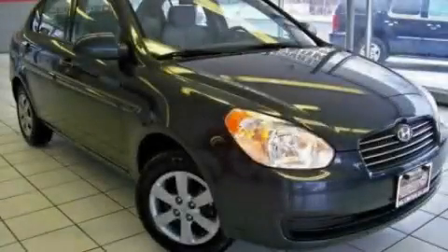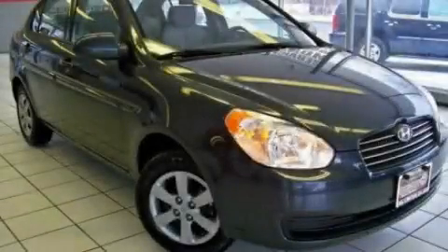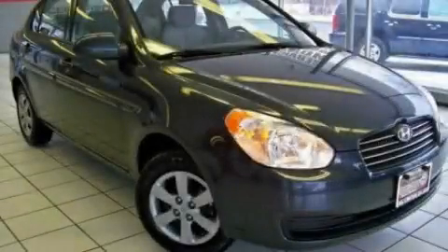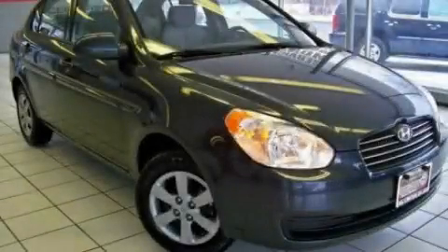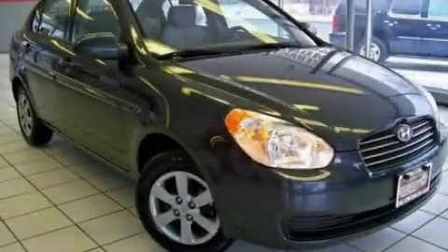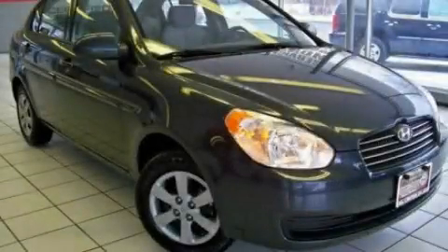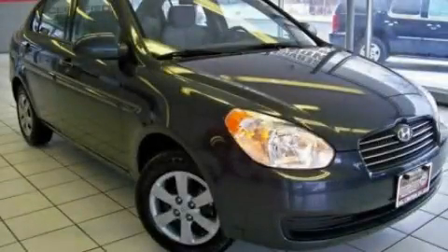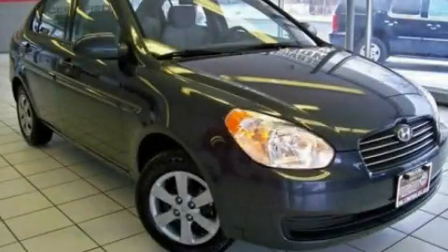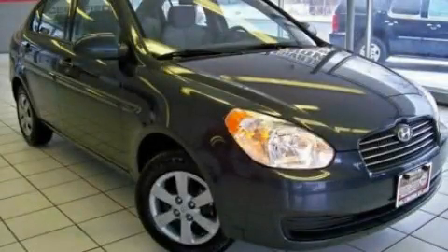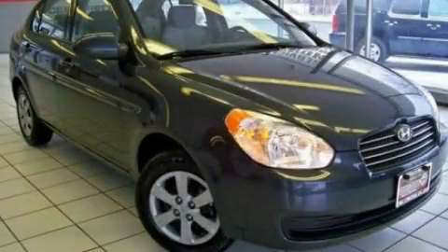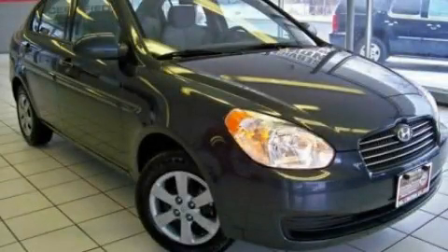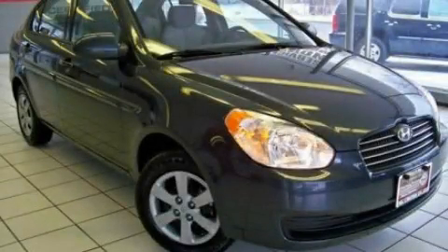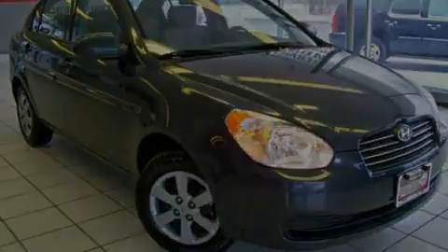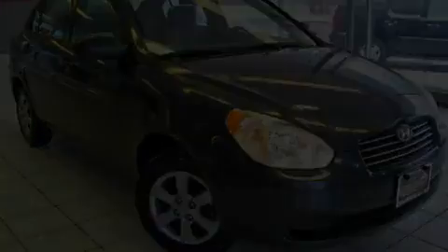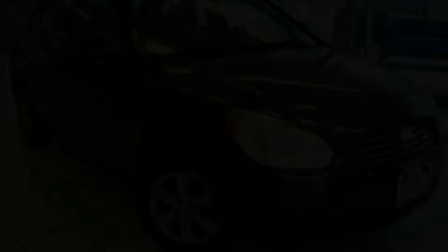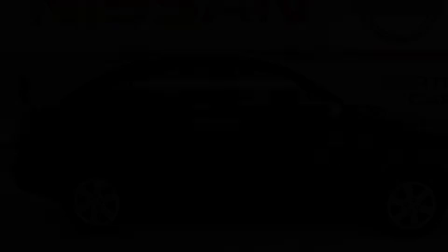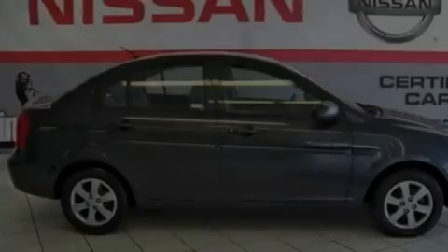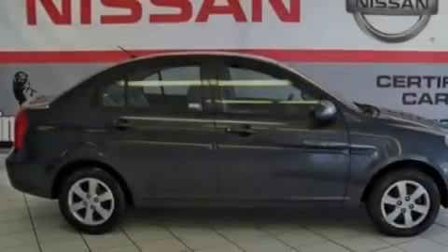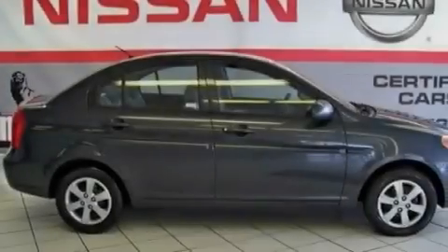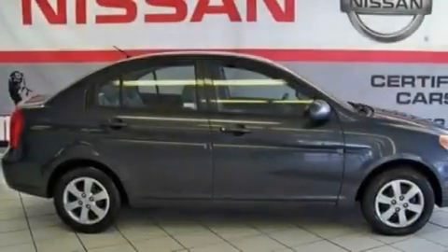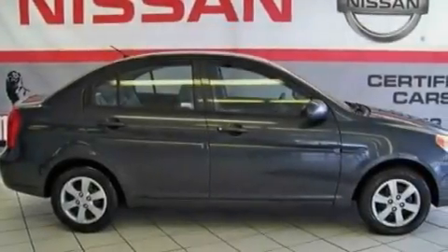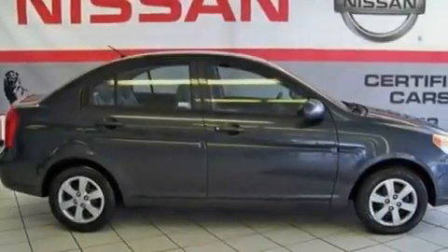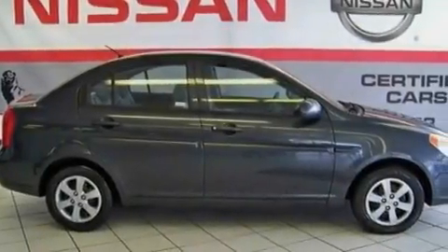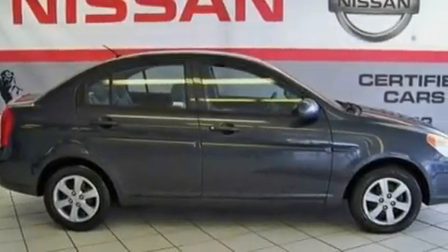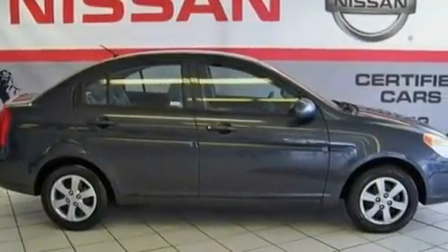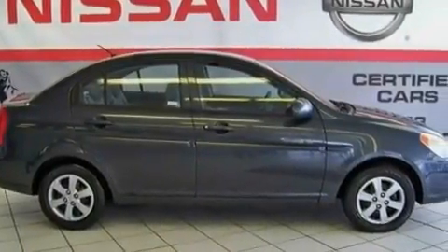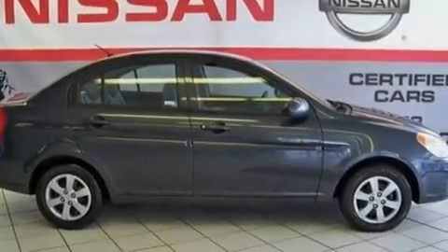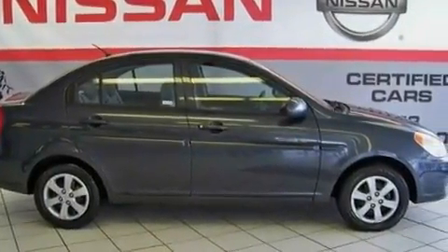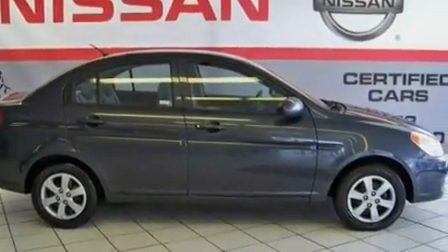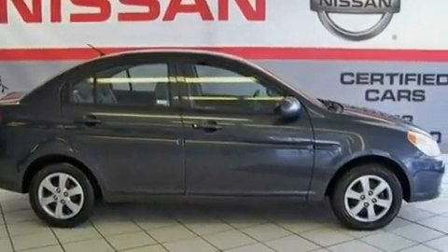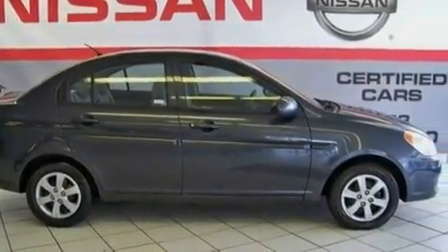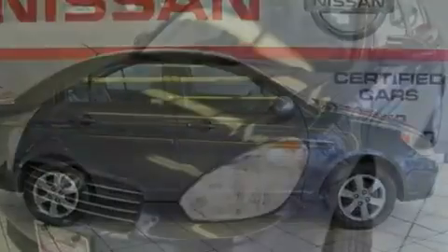This is a 2009 Hyundai Accent. It features a 1.6-liter four-cylinder engine and an automatic transmission.